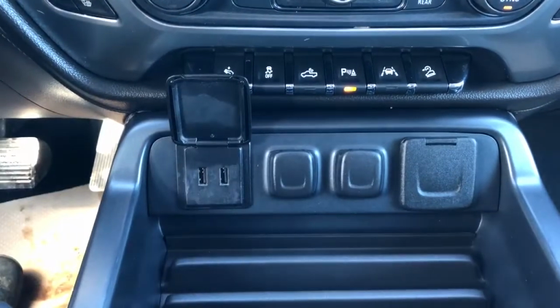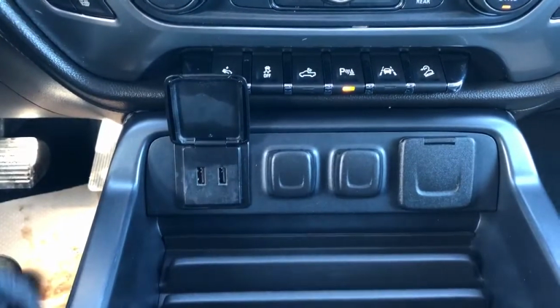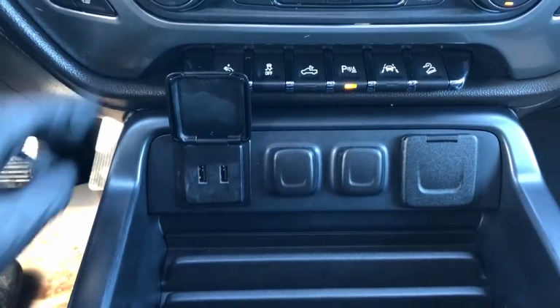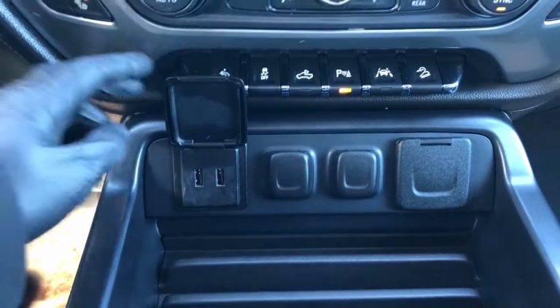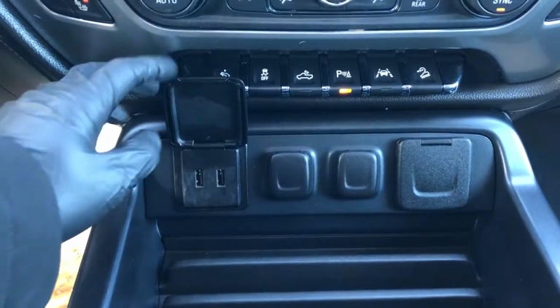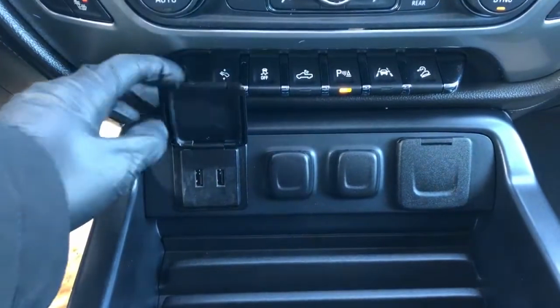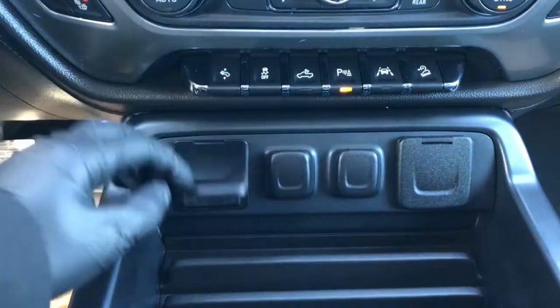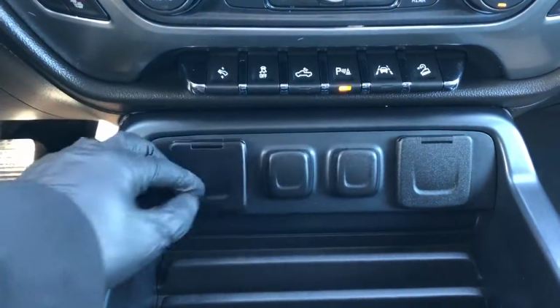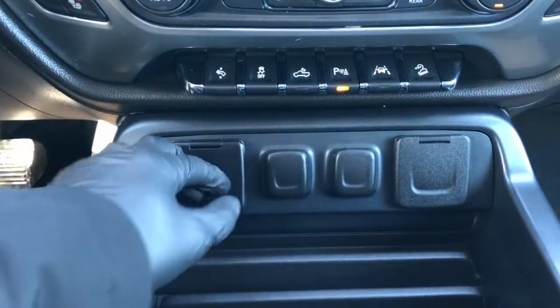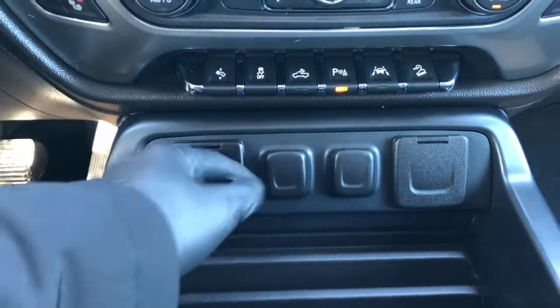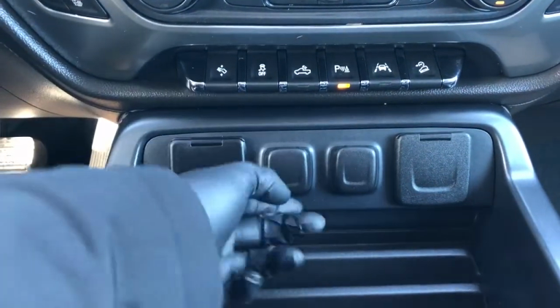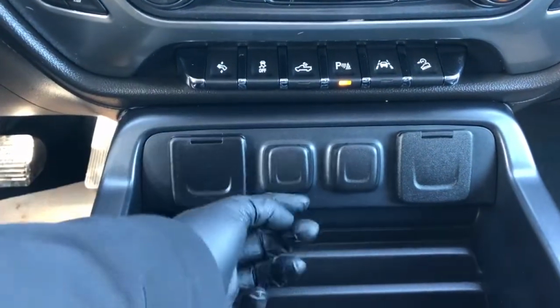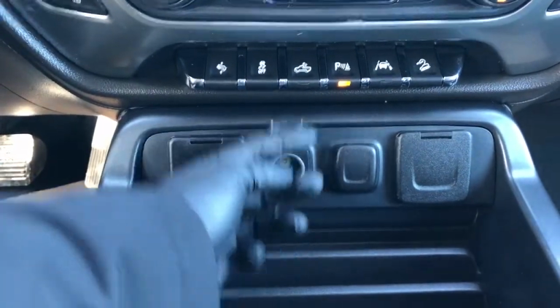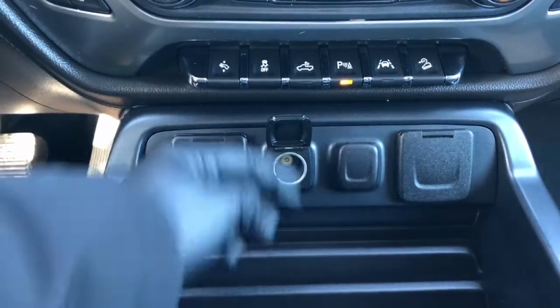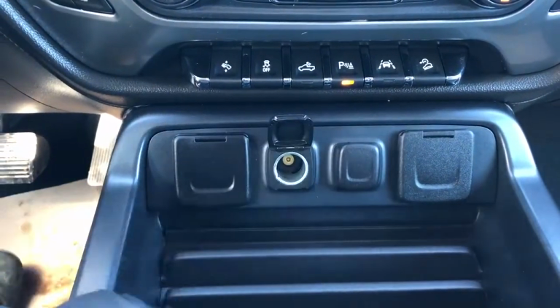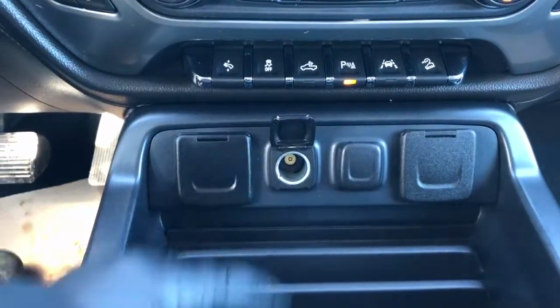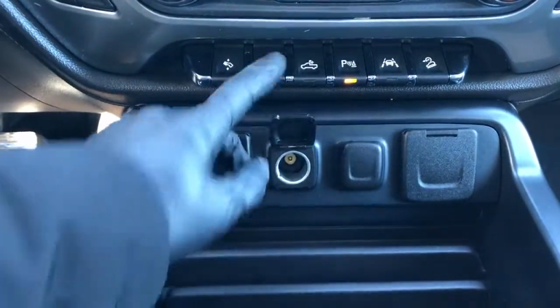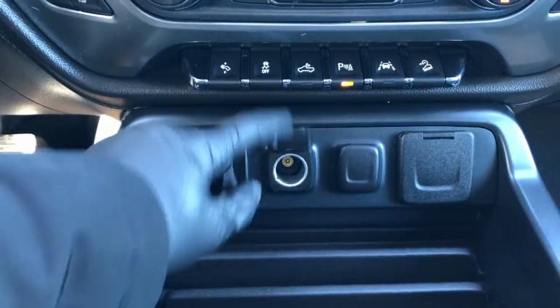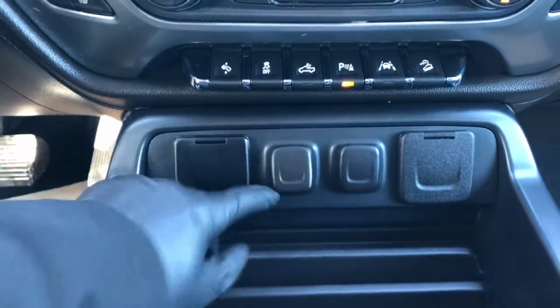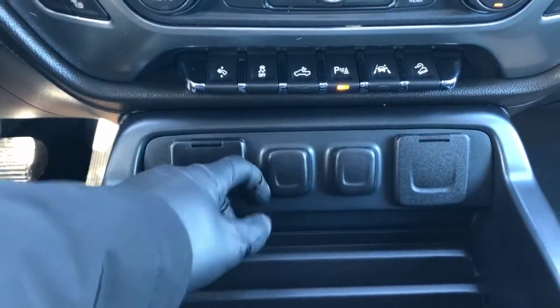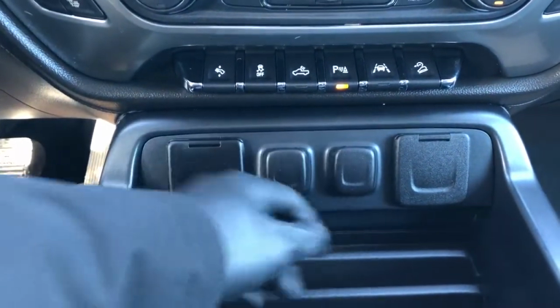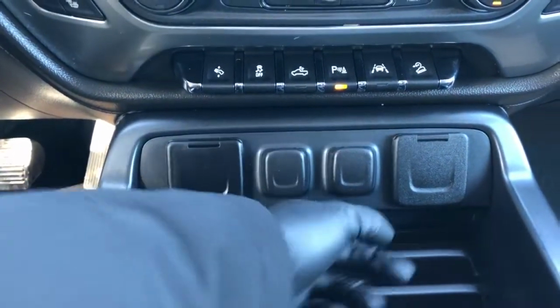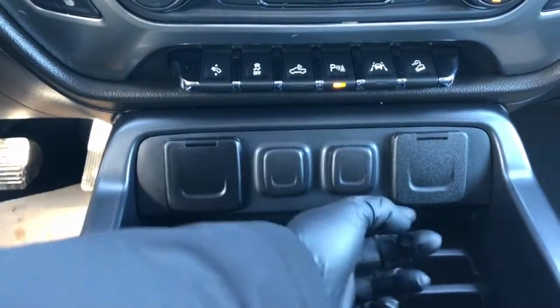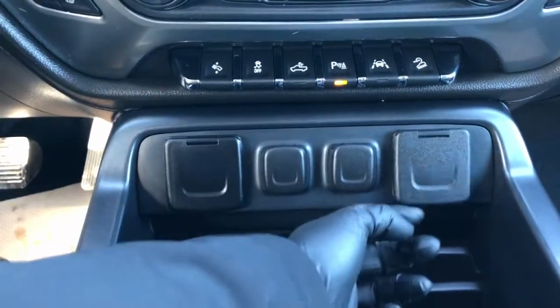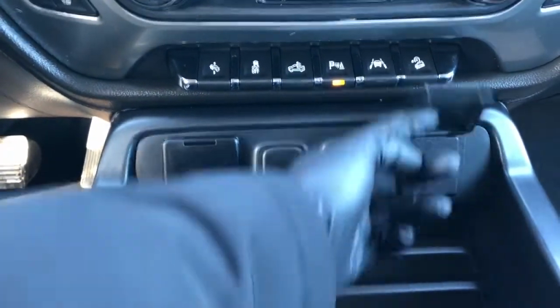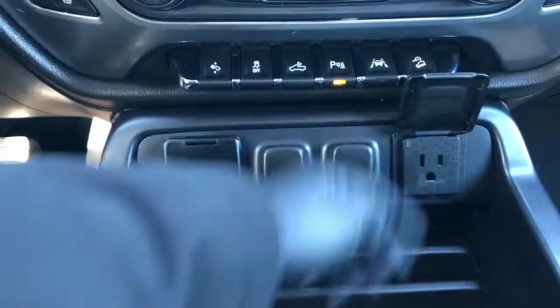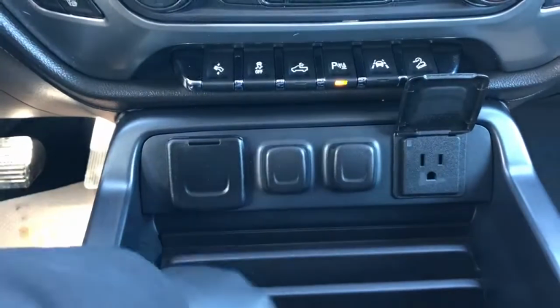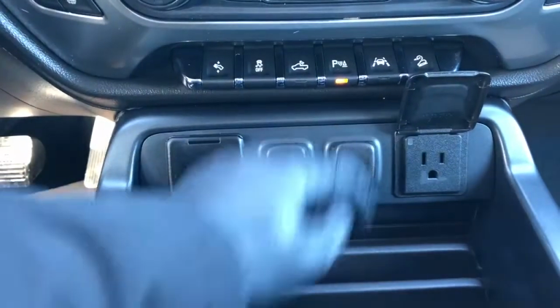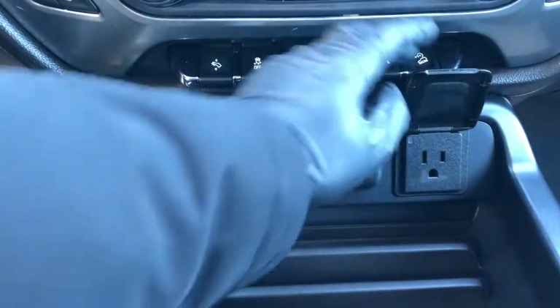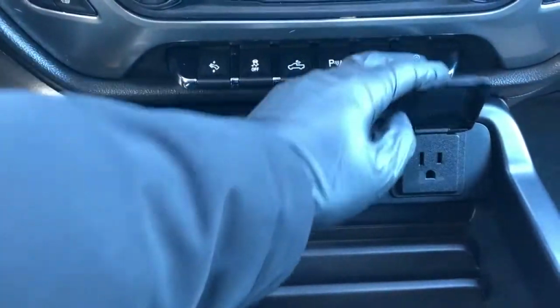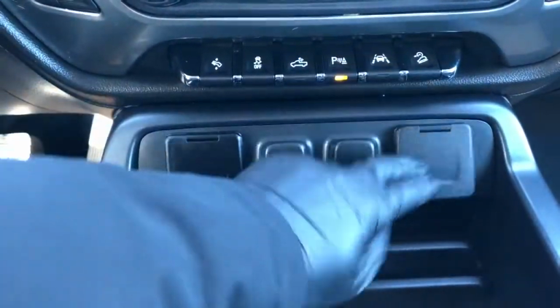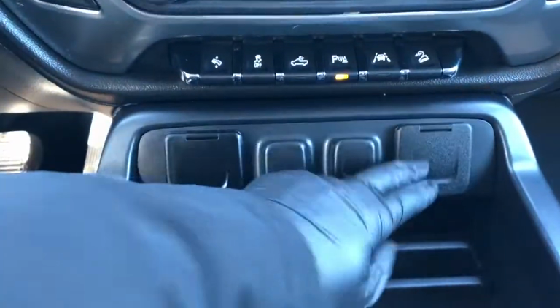Then beneath that we have two USB ports, two 12 volt charging ports and our power outlet.